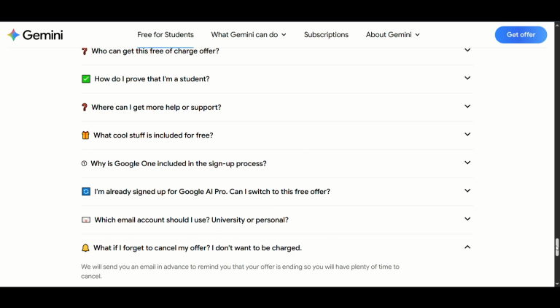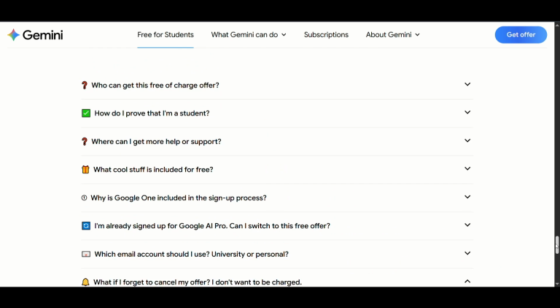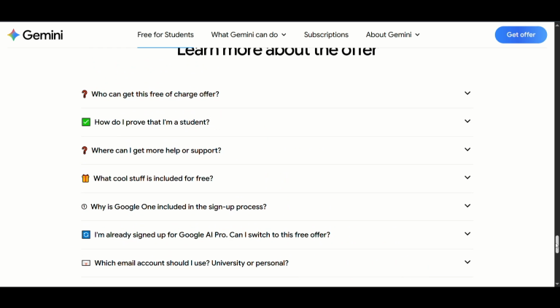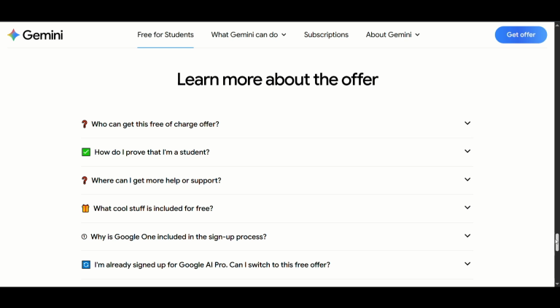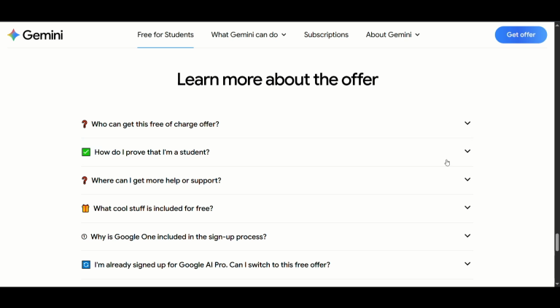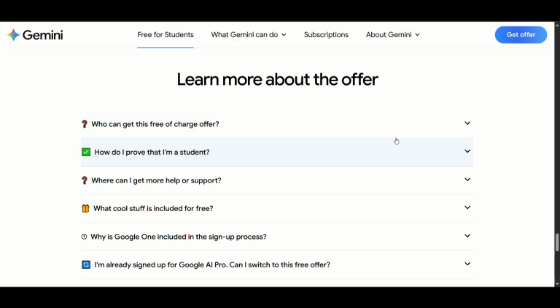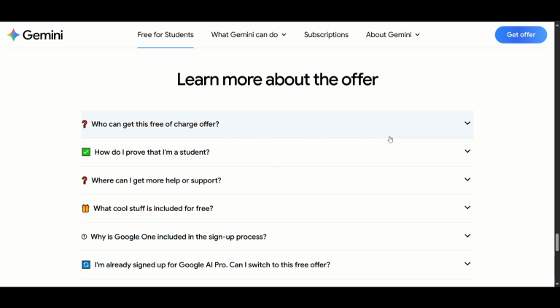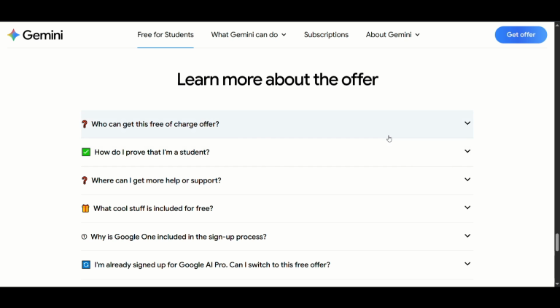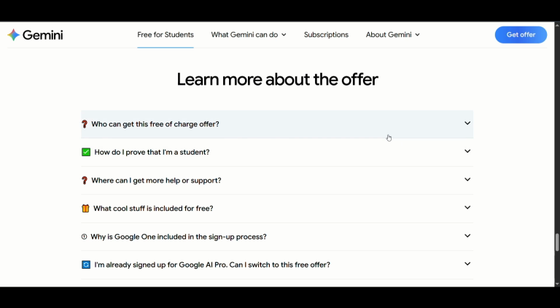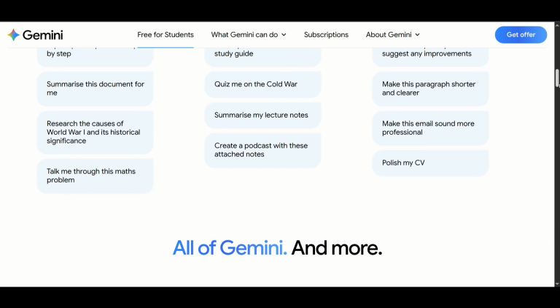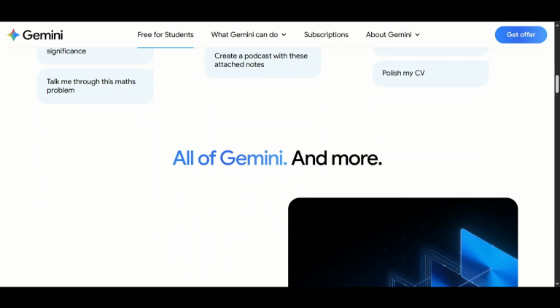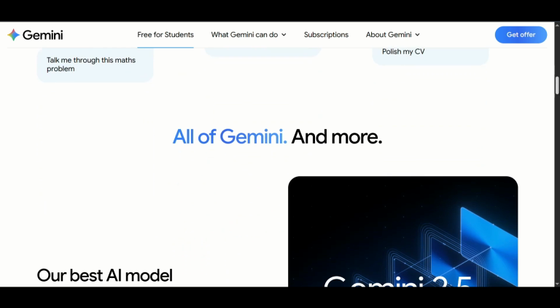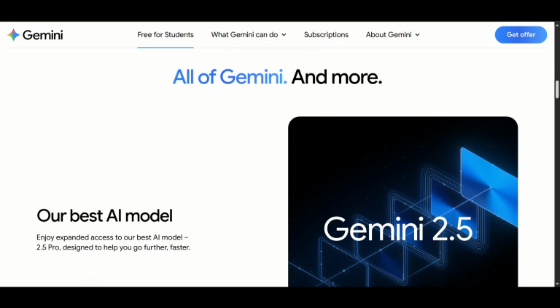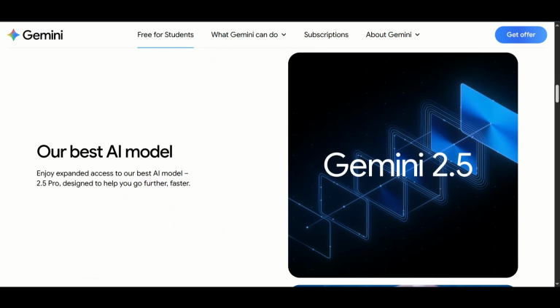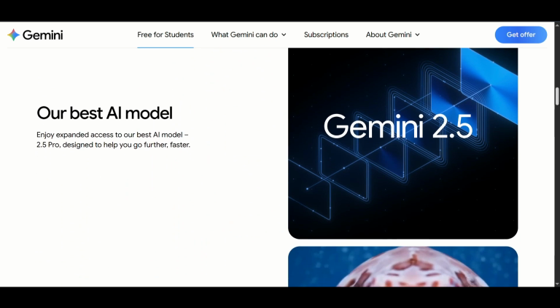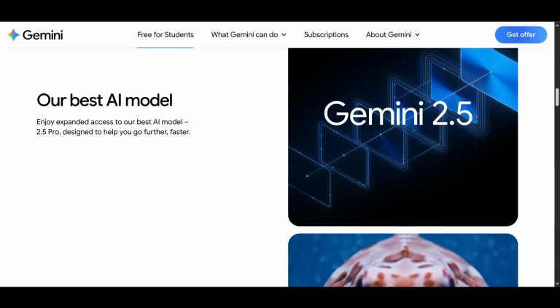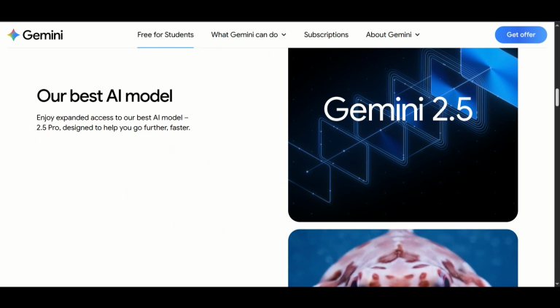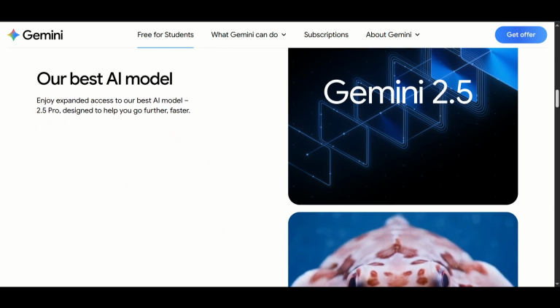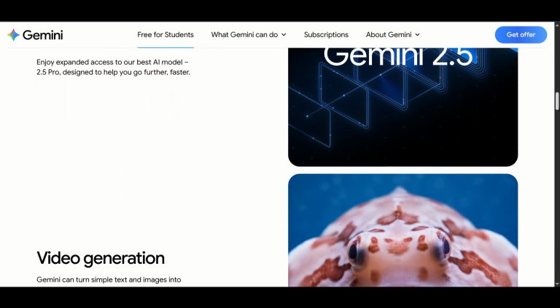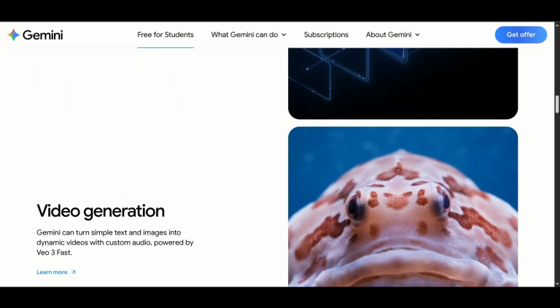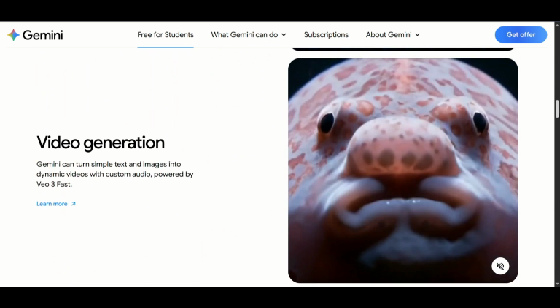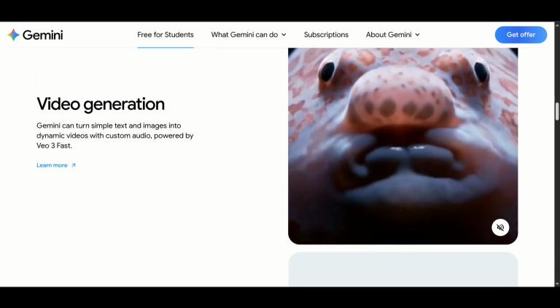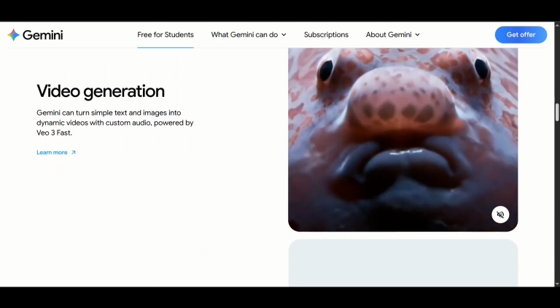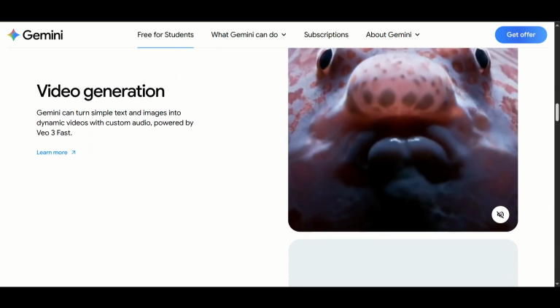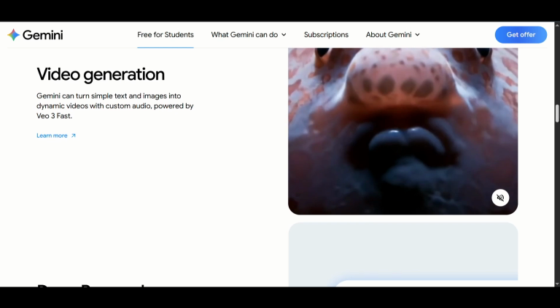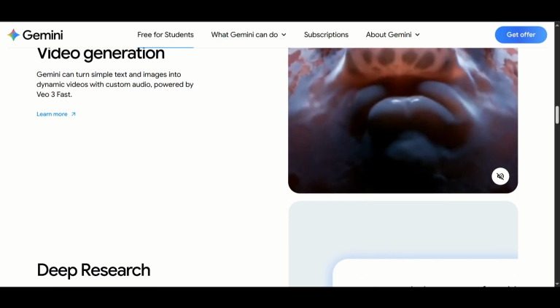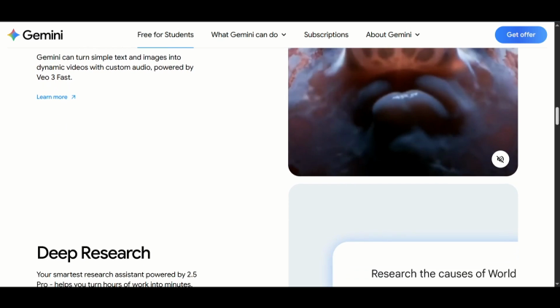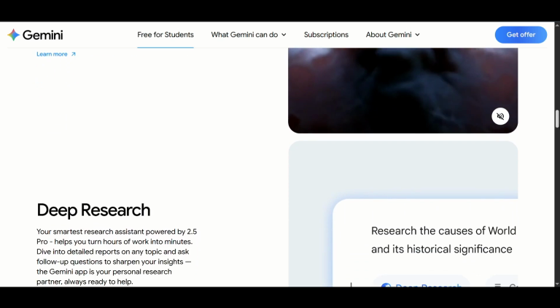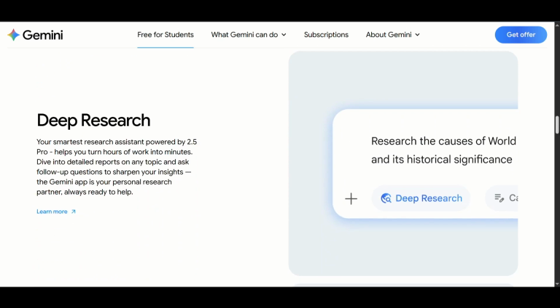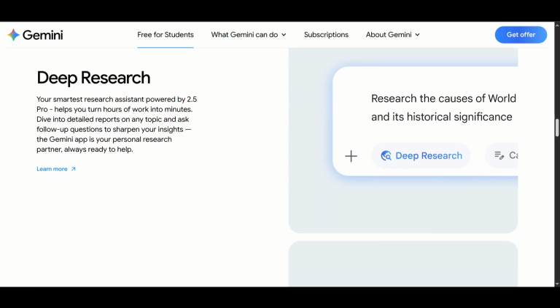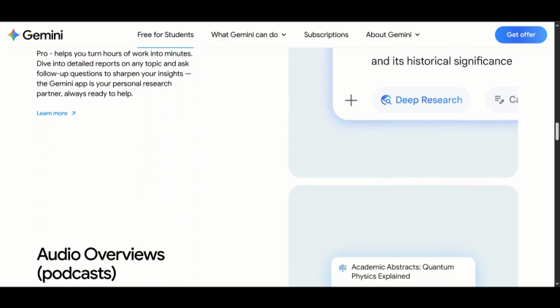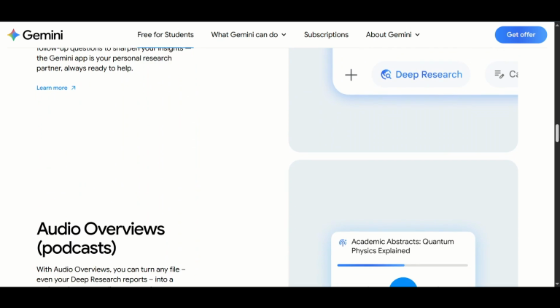Don't miss this opportunity to boost your productivity, creativity, and learning with the best of Google AI. Try it now.